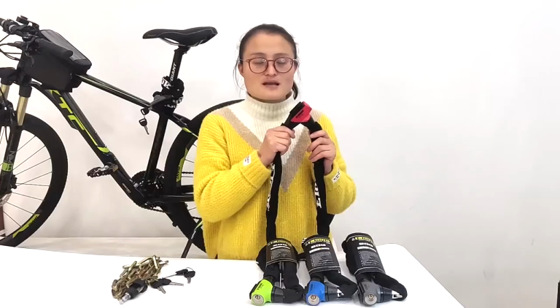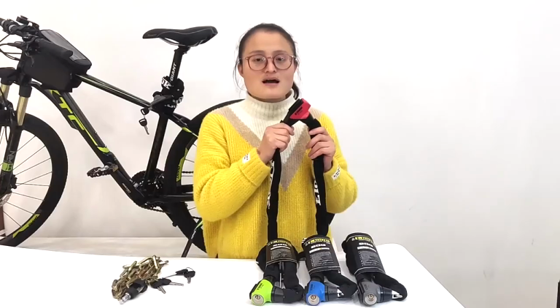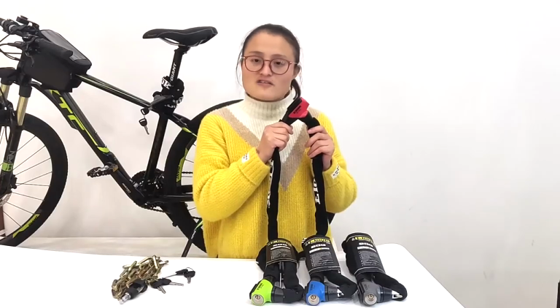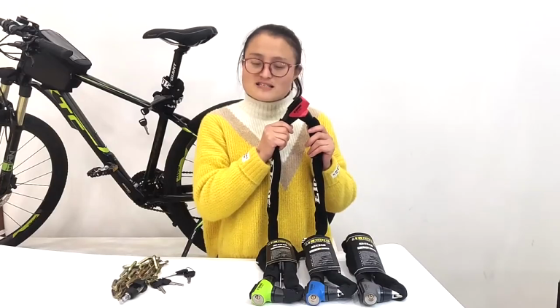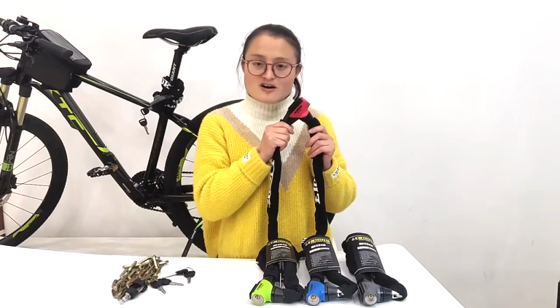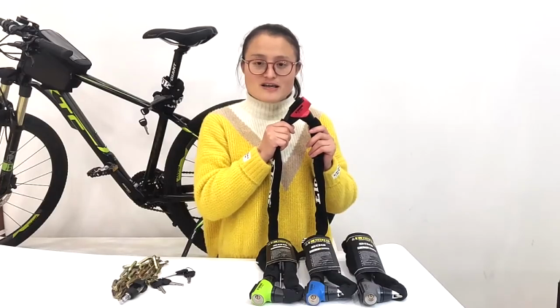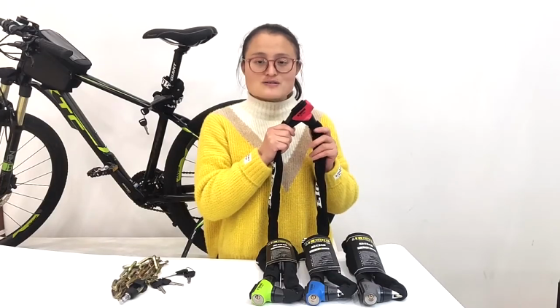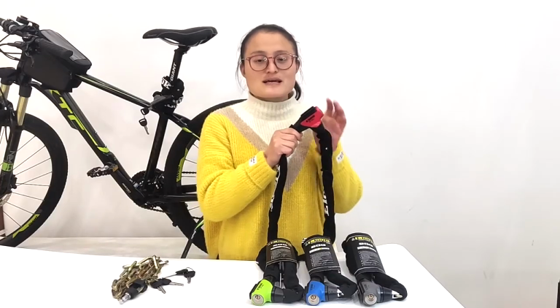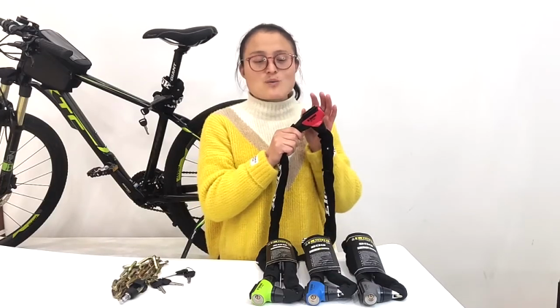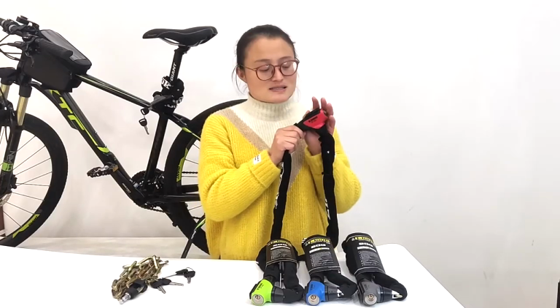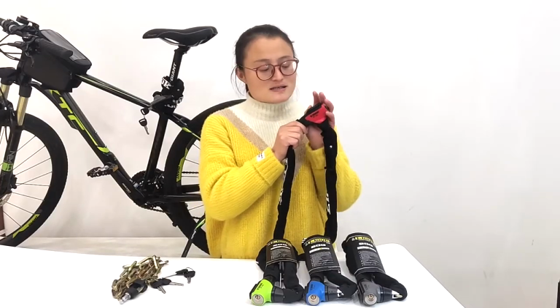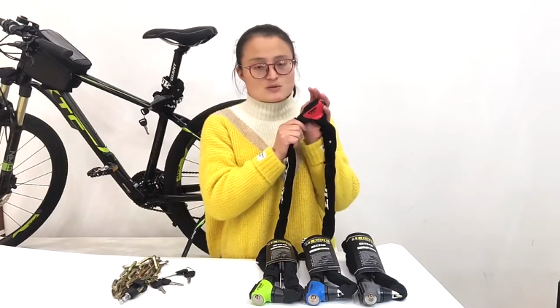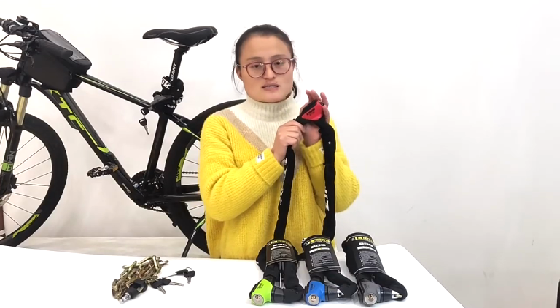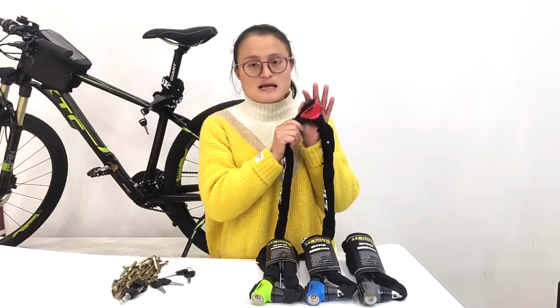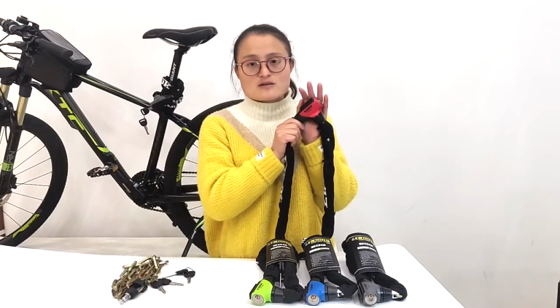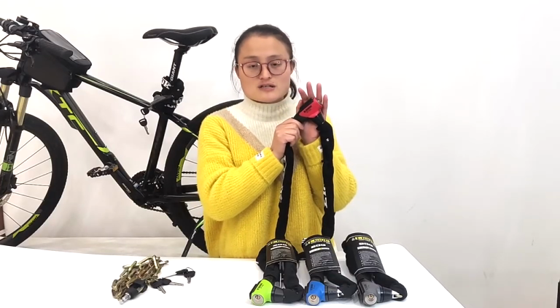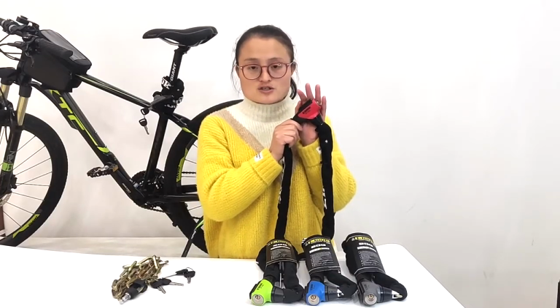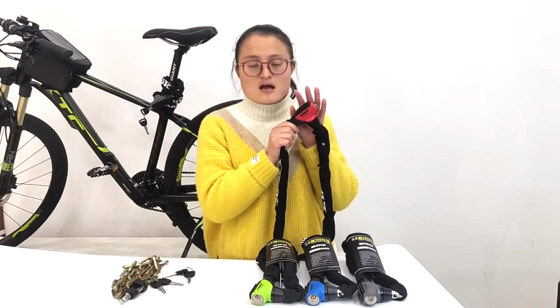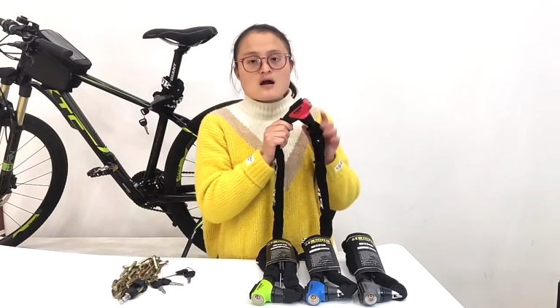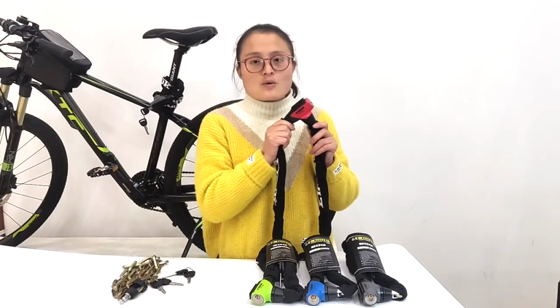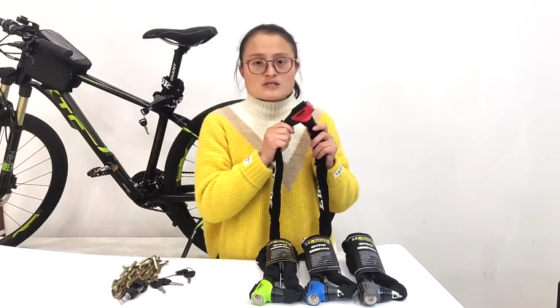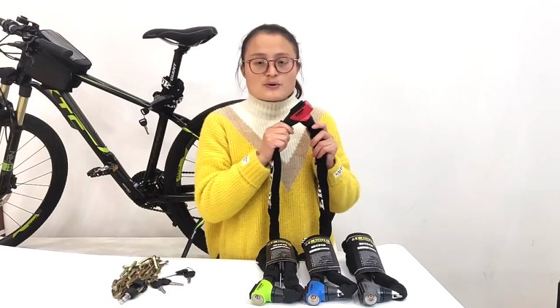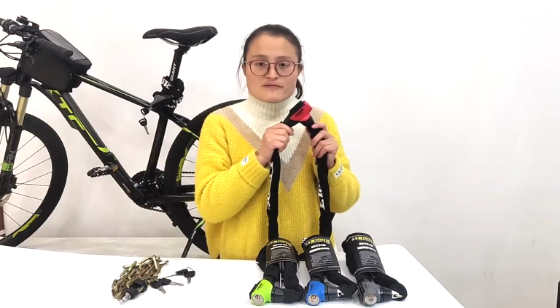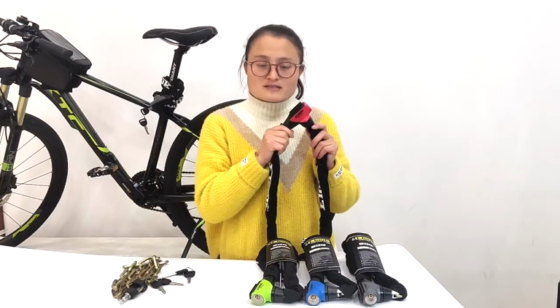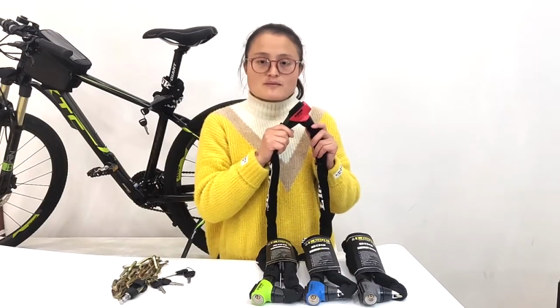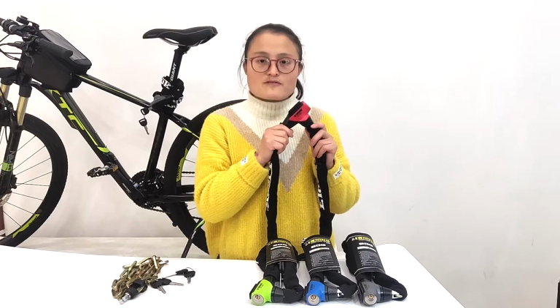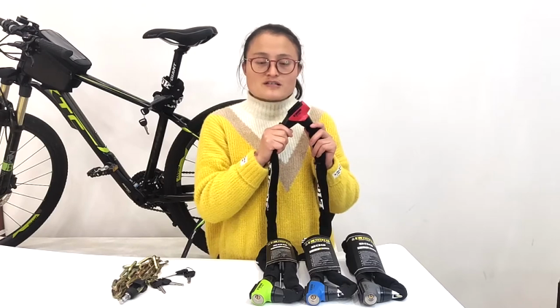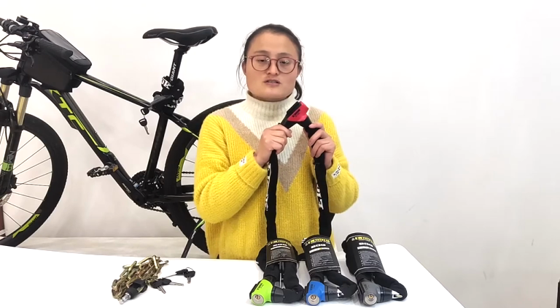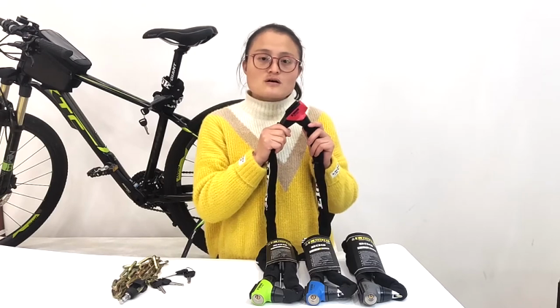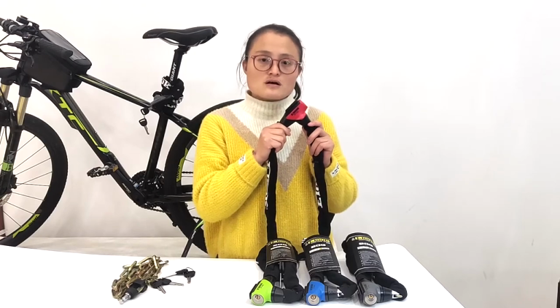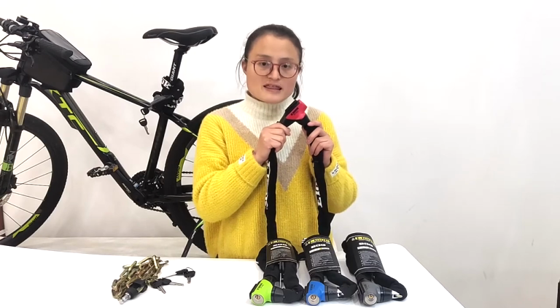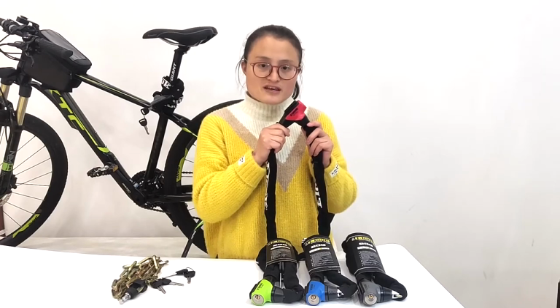All these locks use advanced Swiss technology, which prevents professional theft.